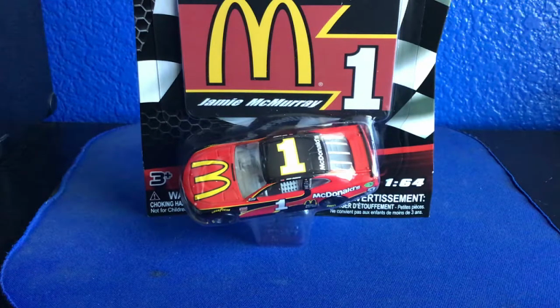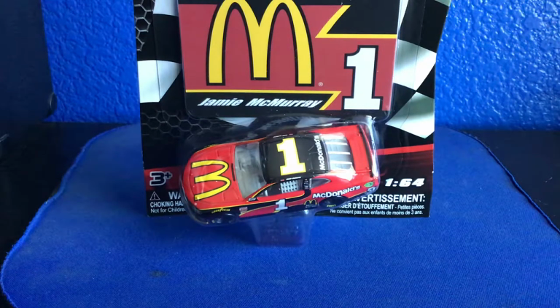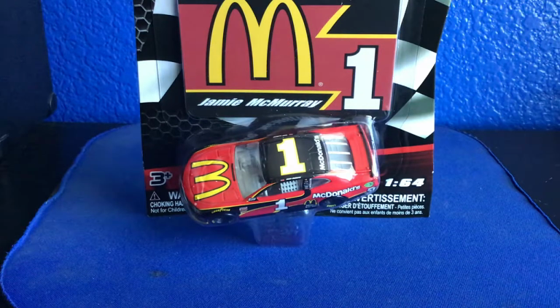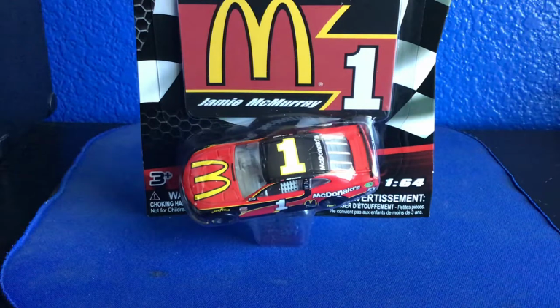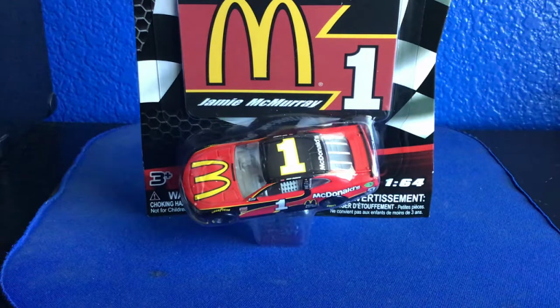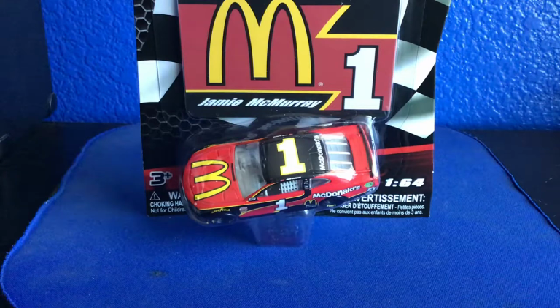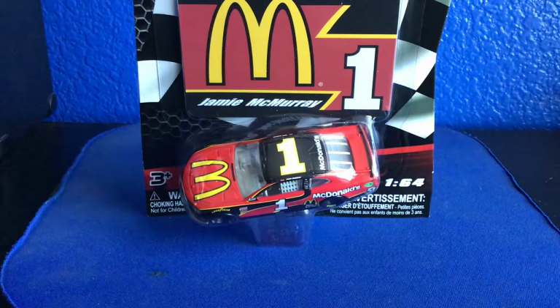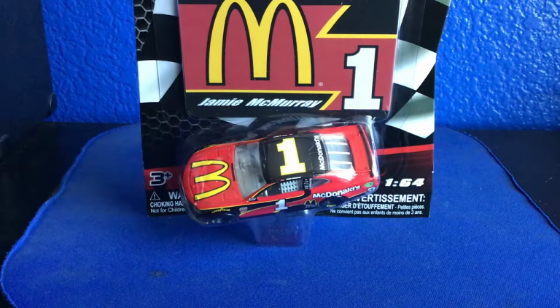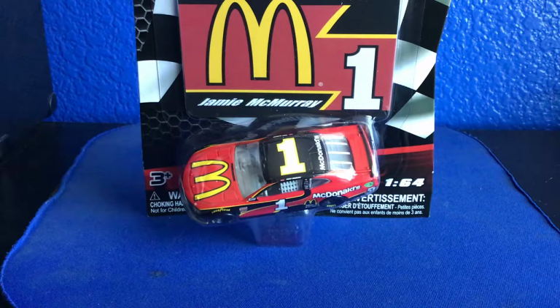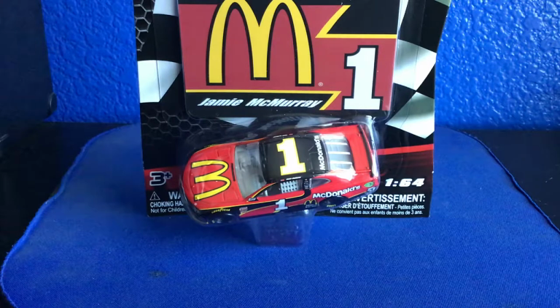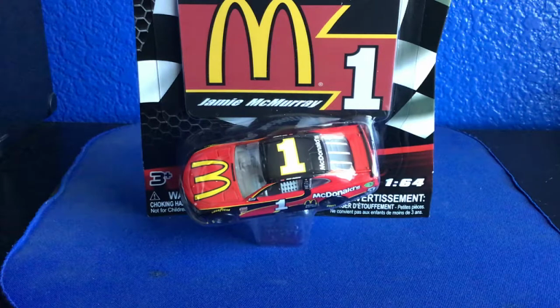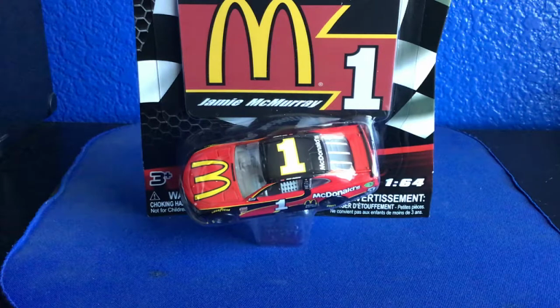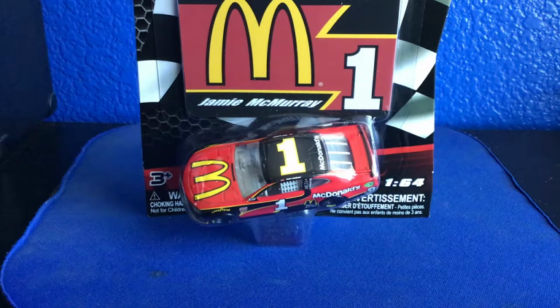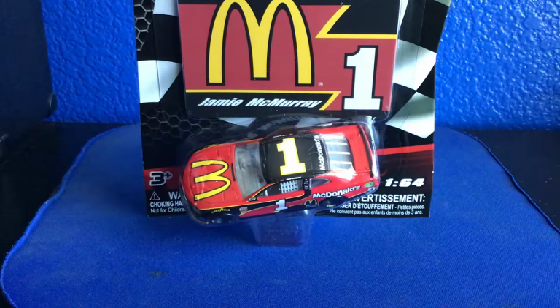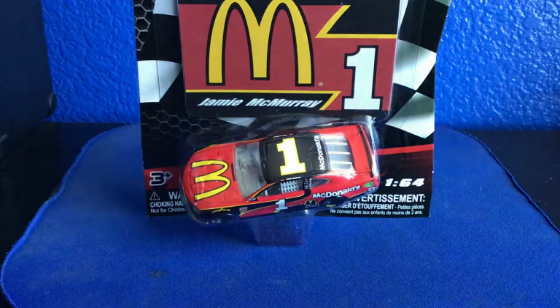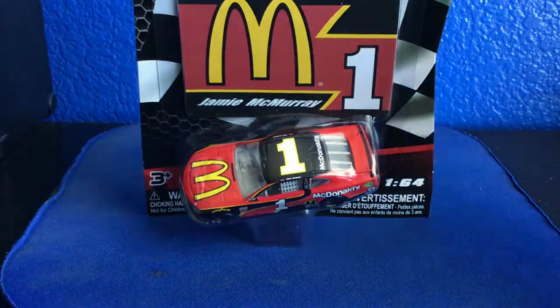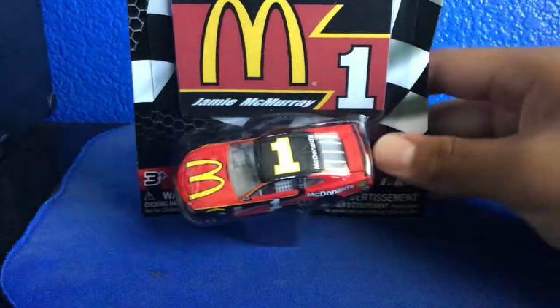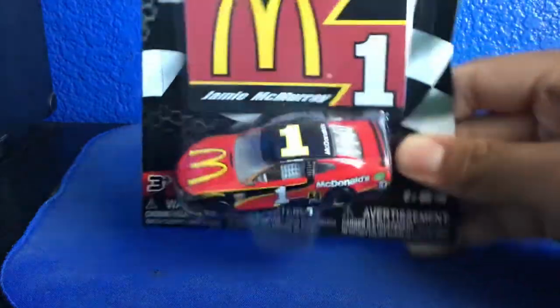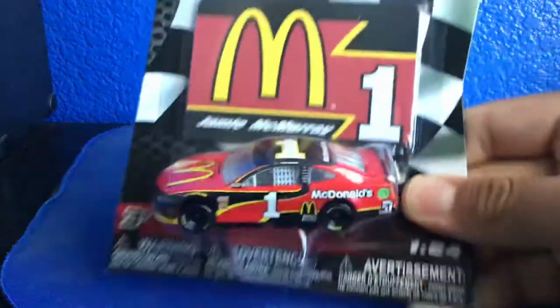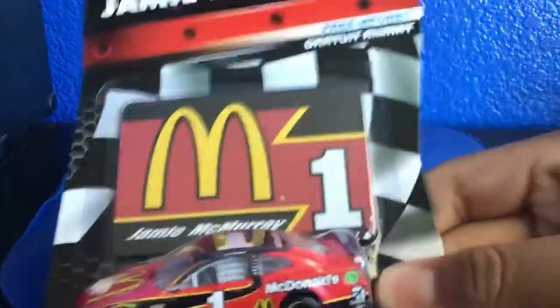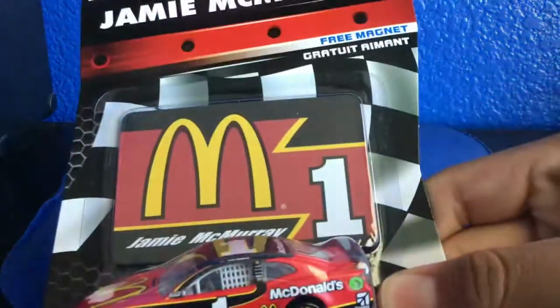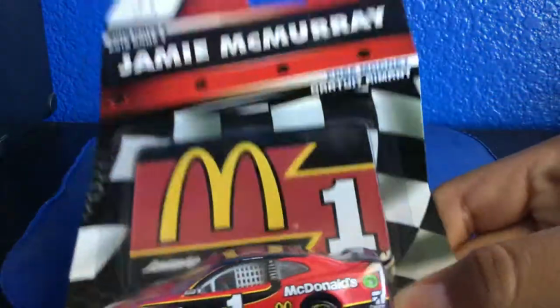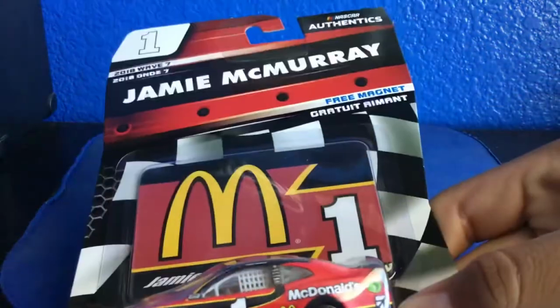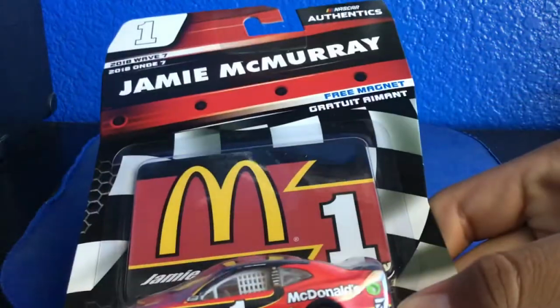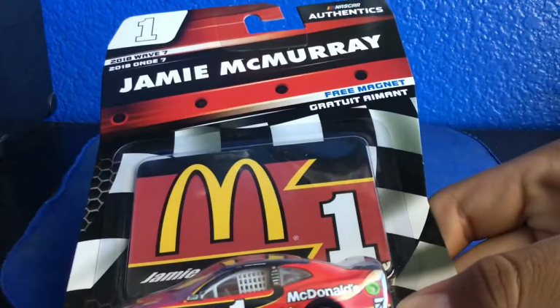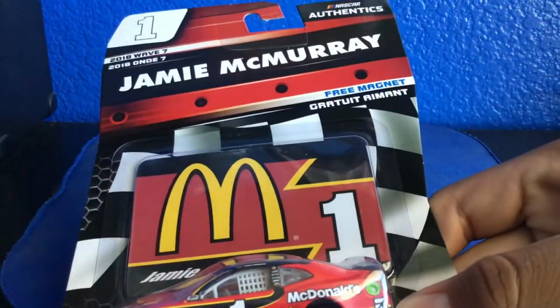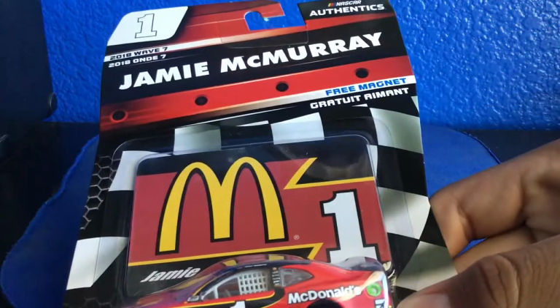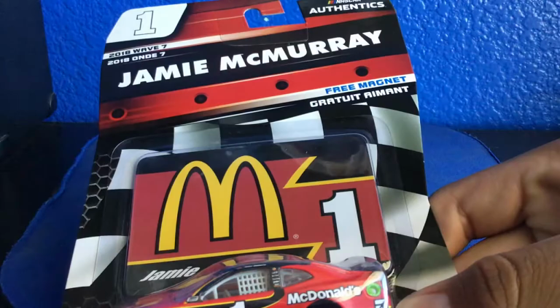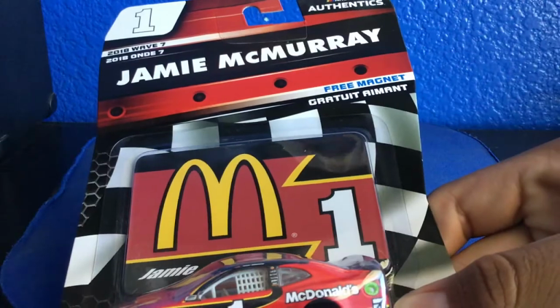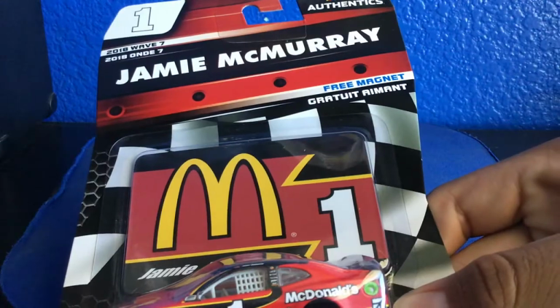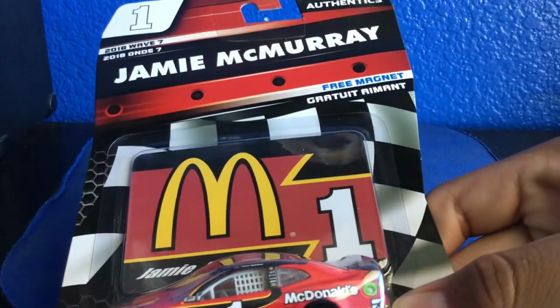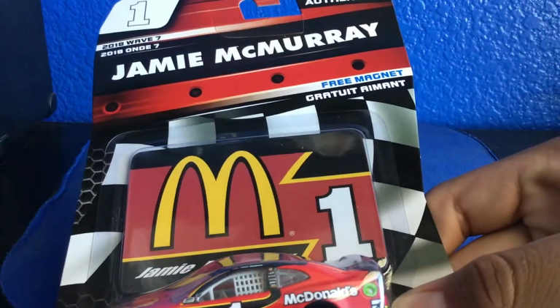So here we have it in the package — comes with a magnet too, magnet Jay McMurray. This is Wave 7.